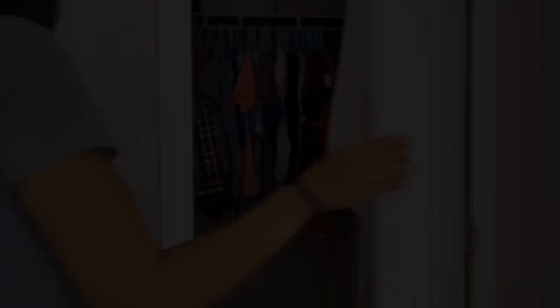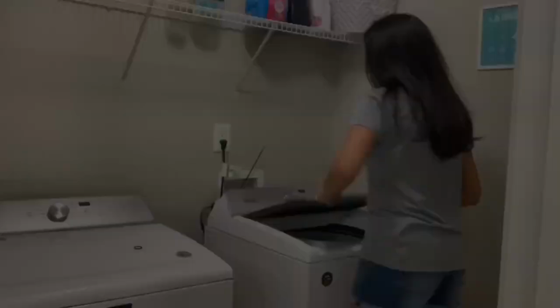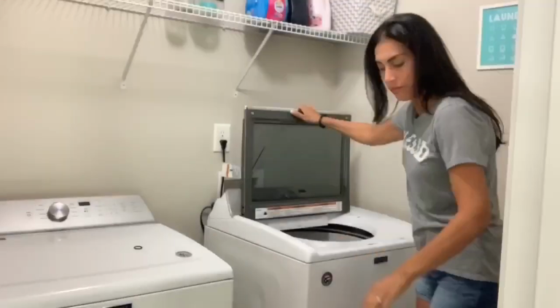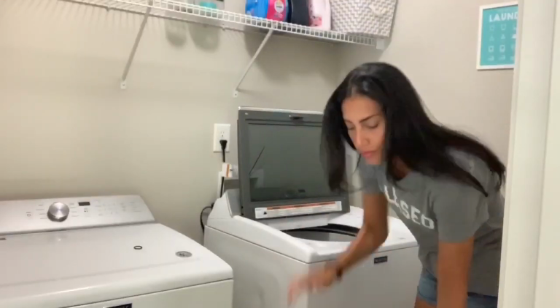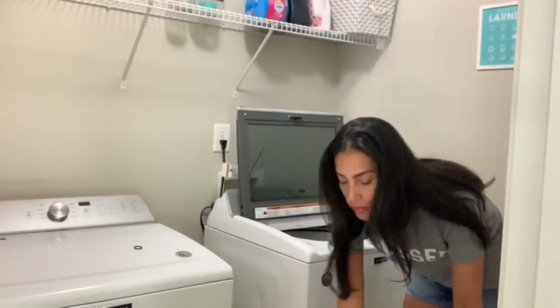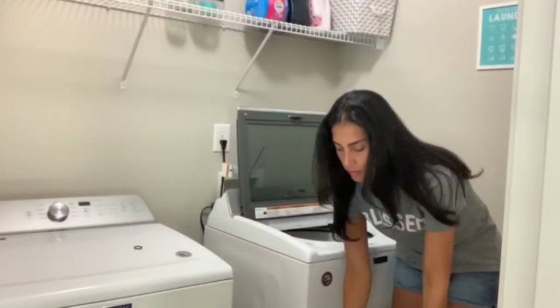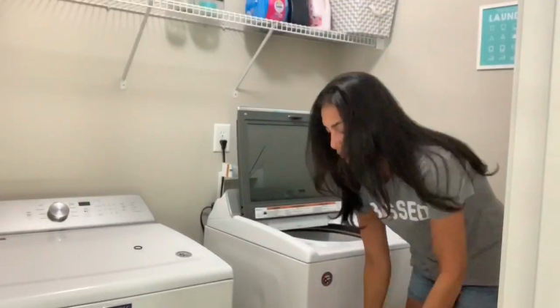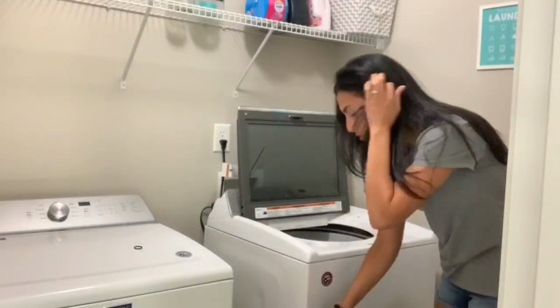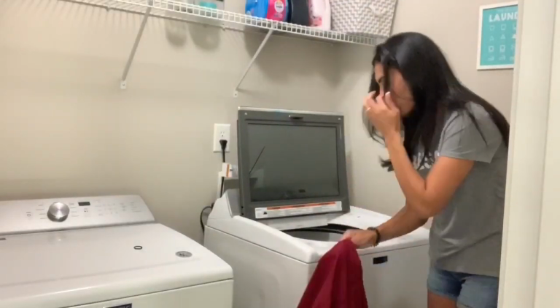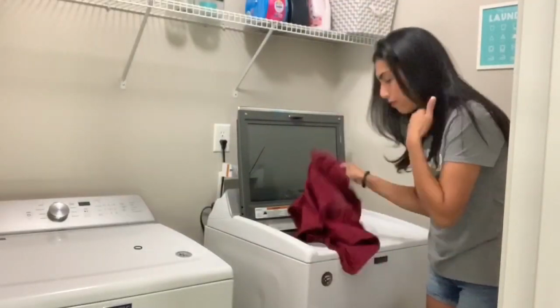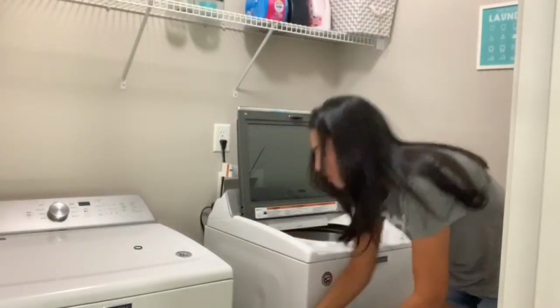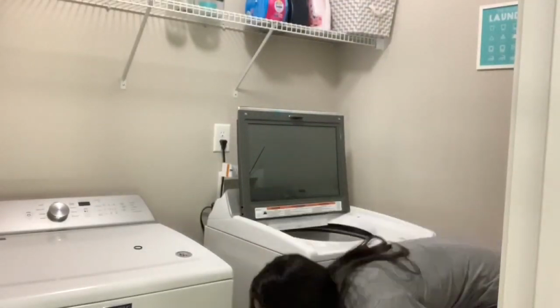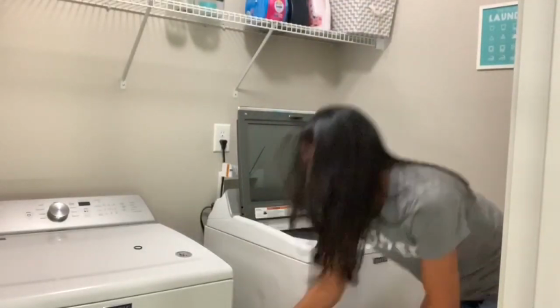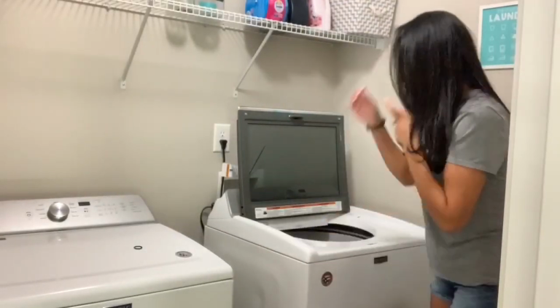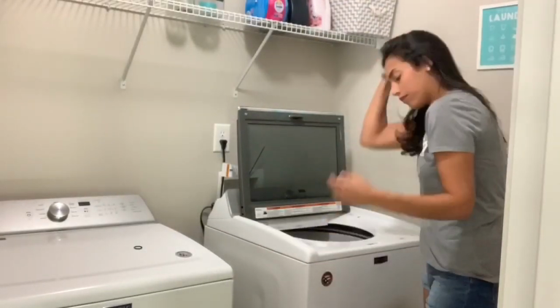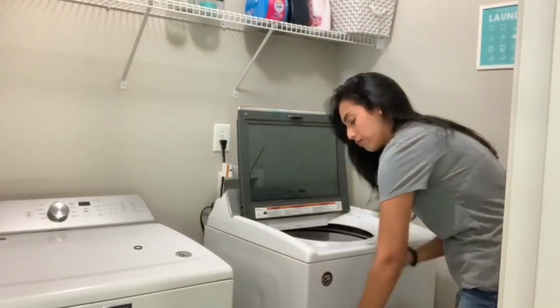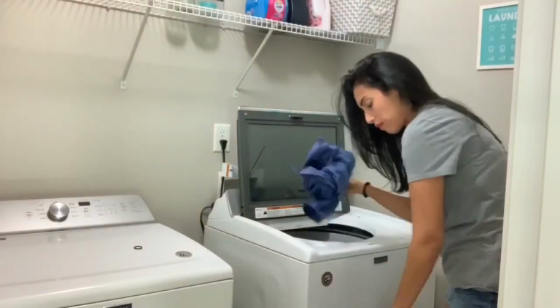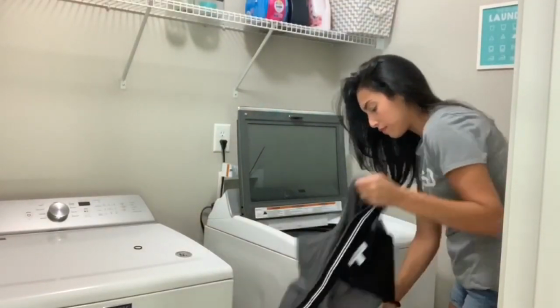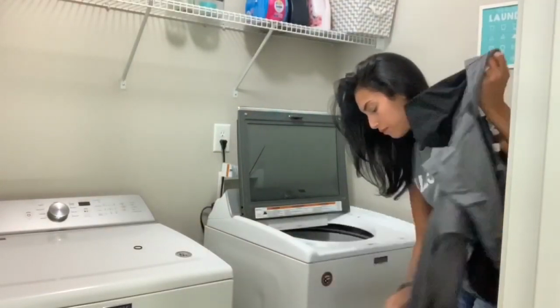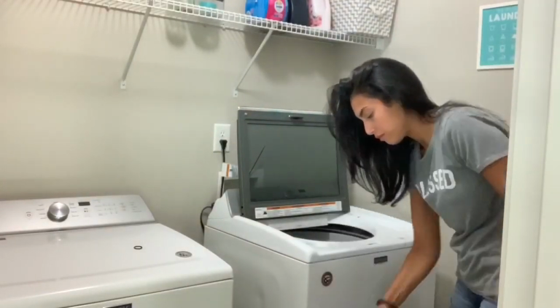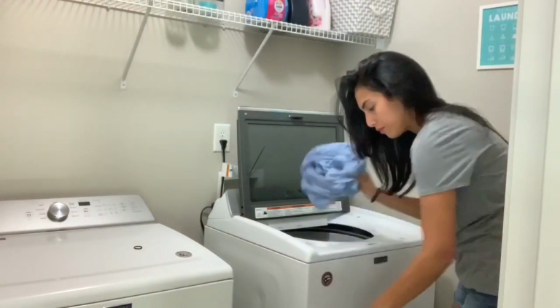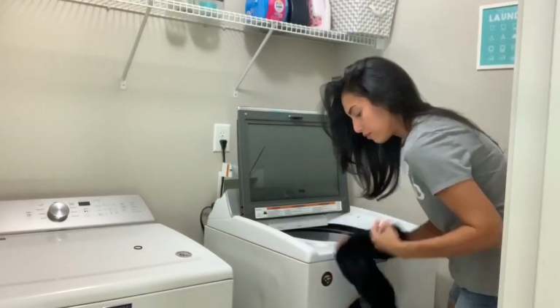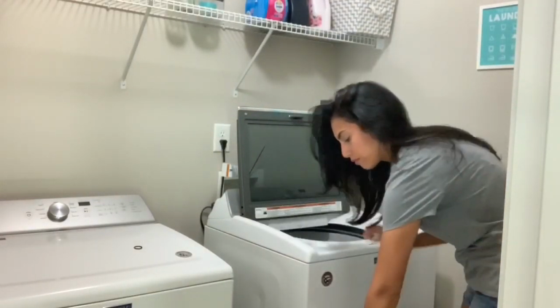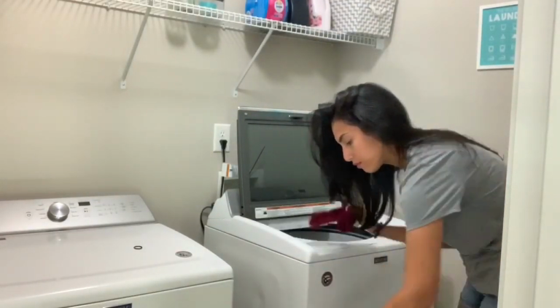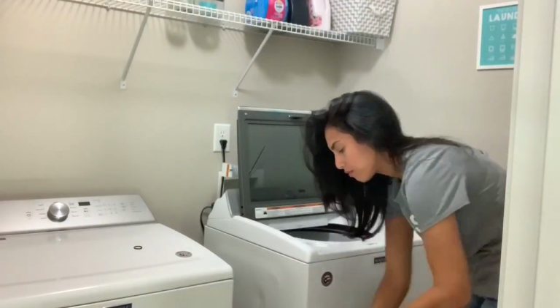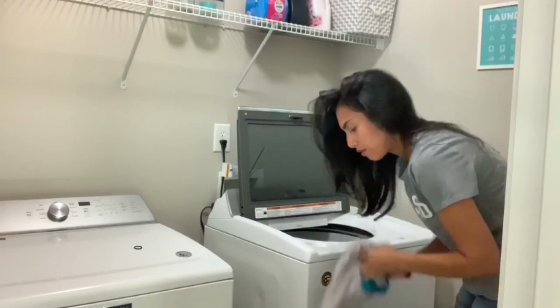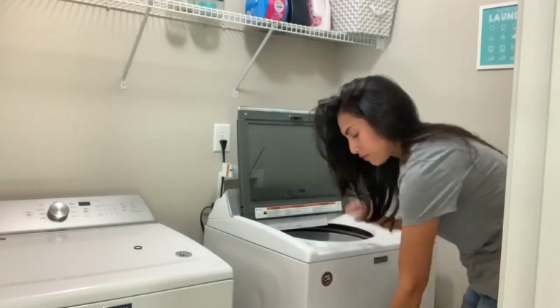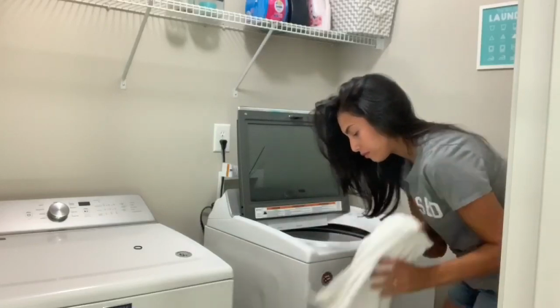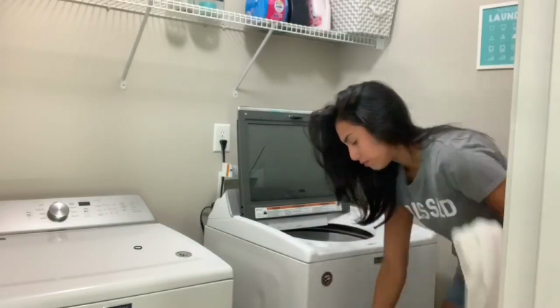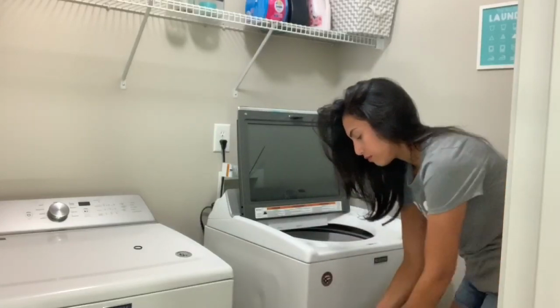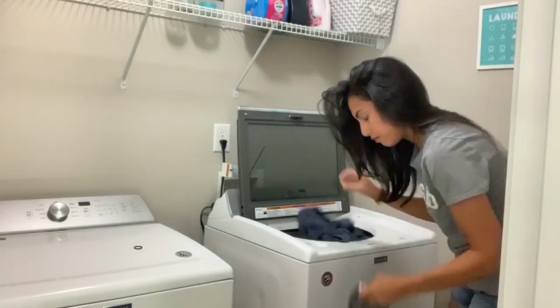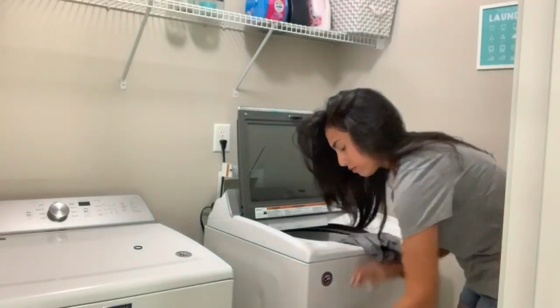Now it is the following day and I'm going to go ahead and do all of mine and my husband's laundry.